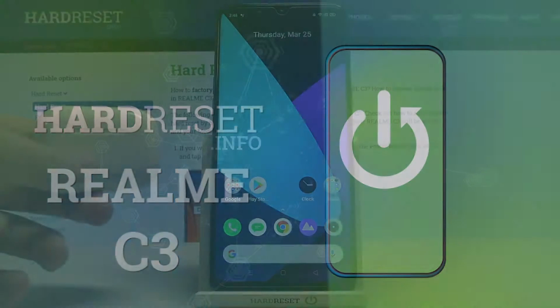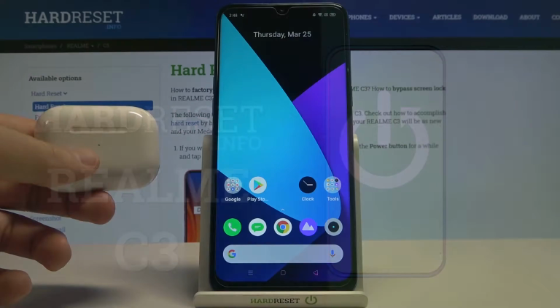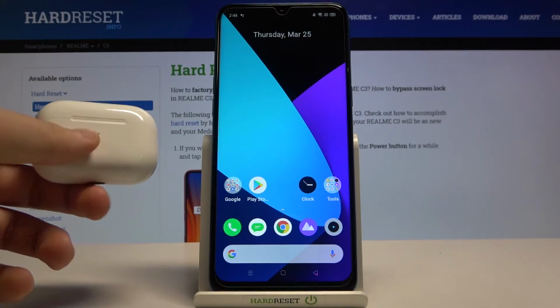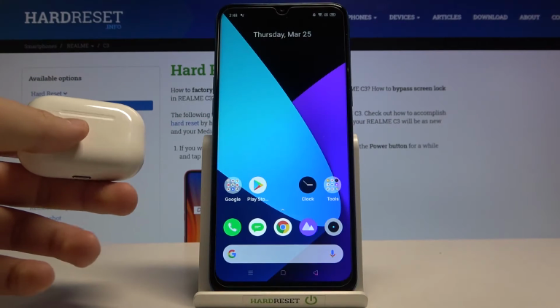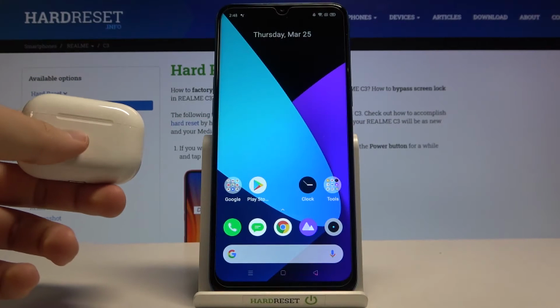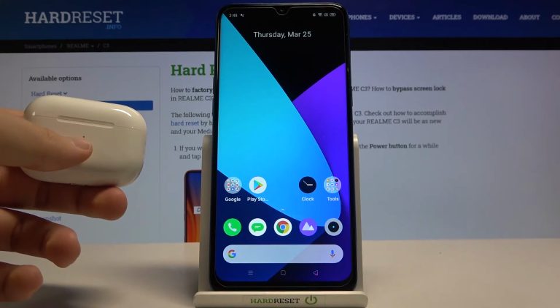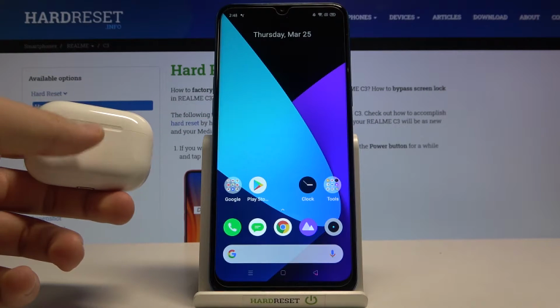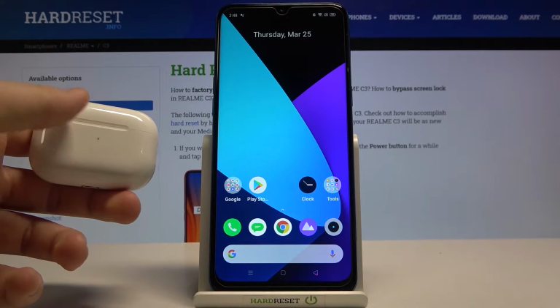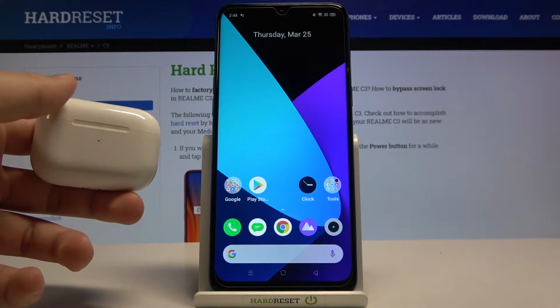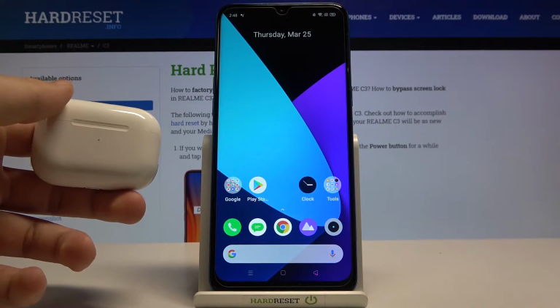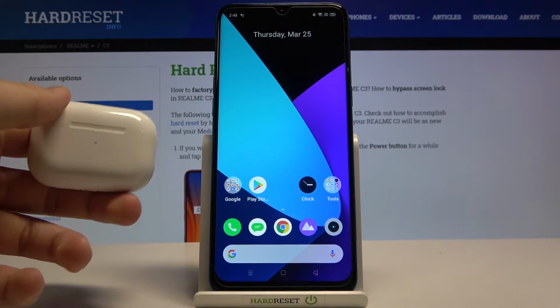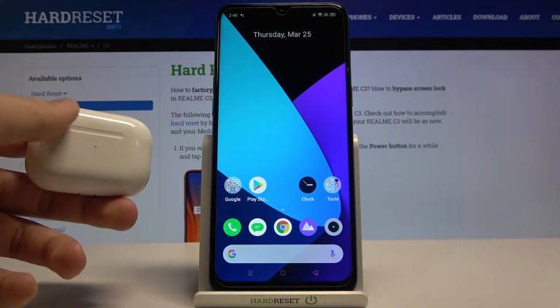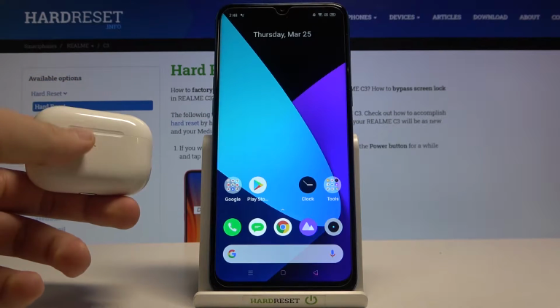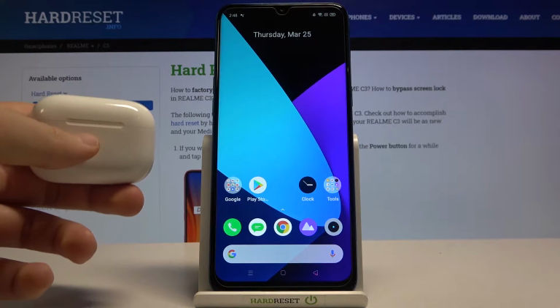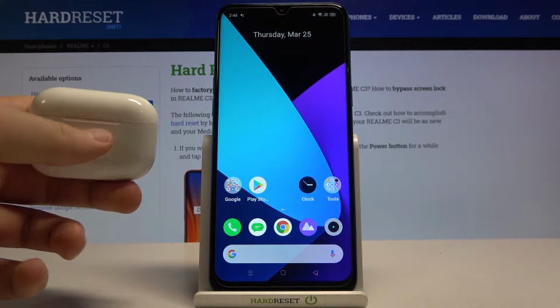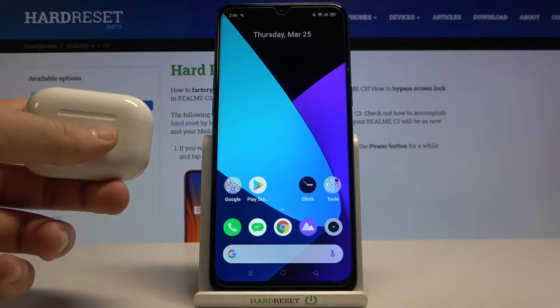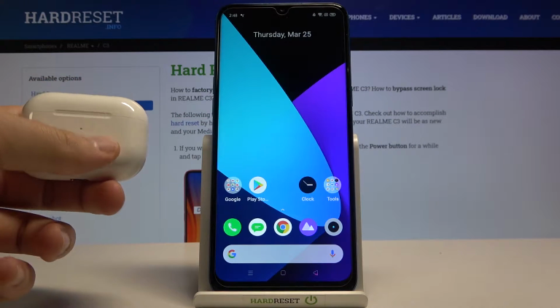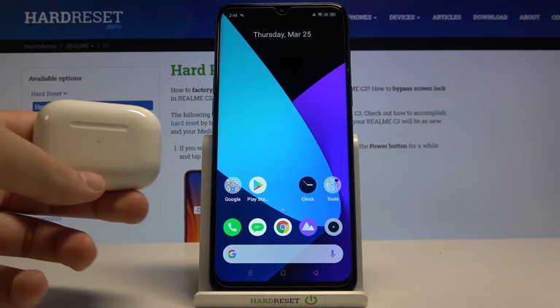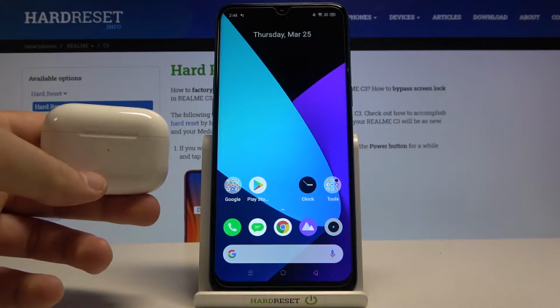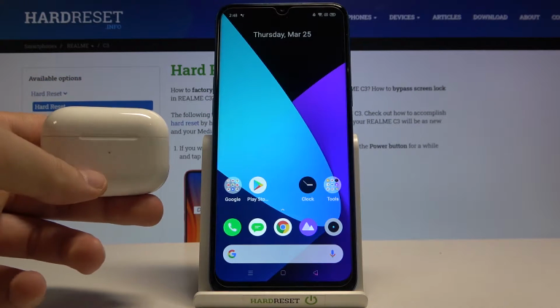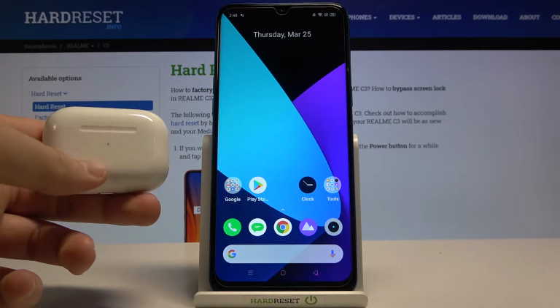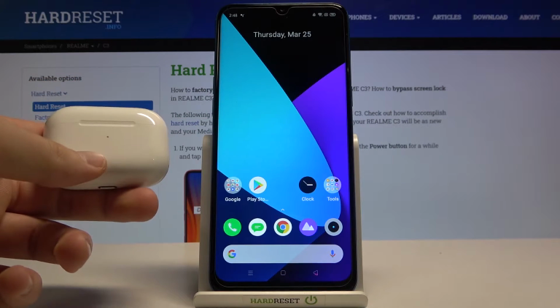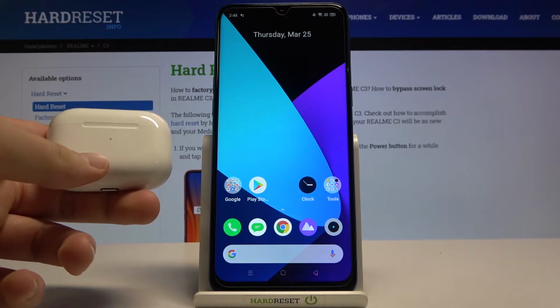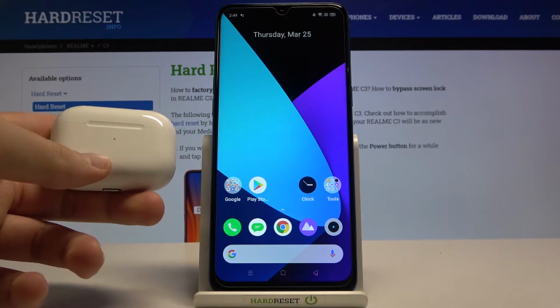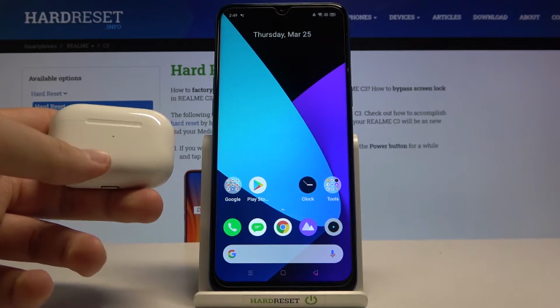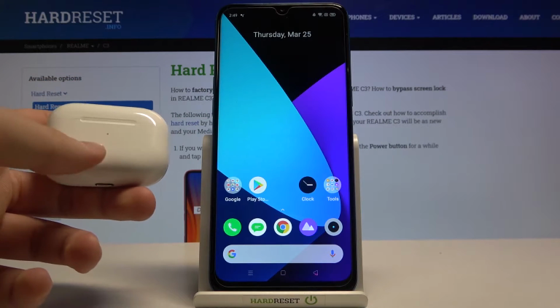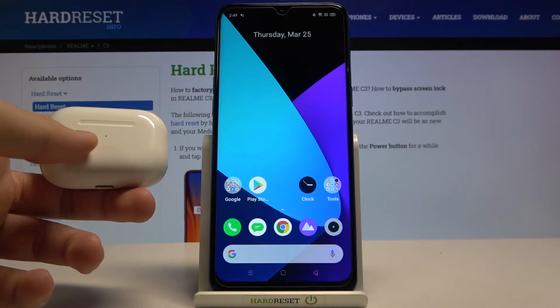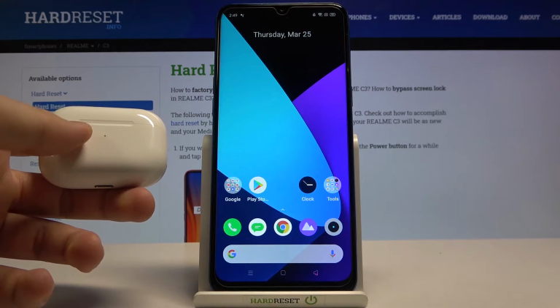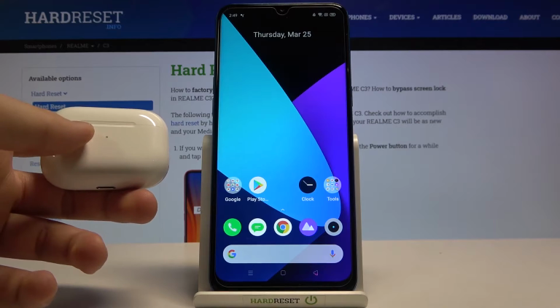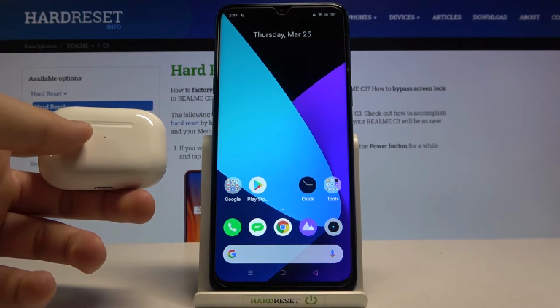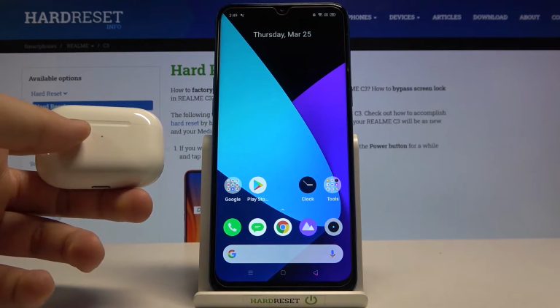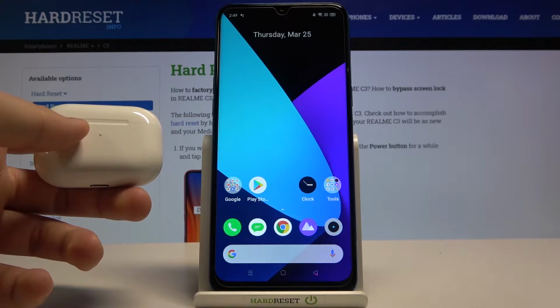Welcome! In front of me I have AirPods and the Realme C3, and today I'll show you how we can connect this to device.